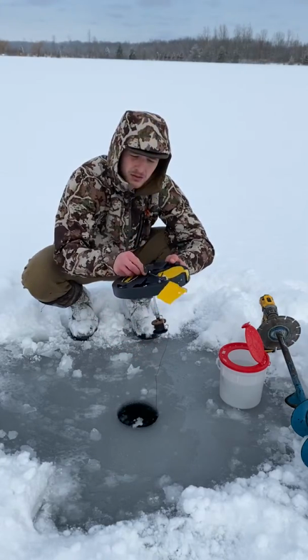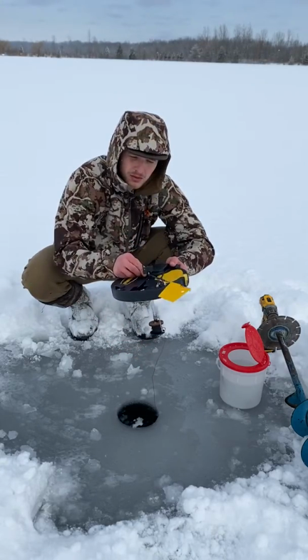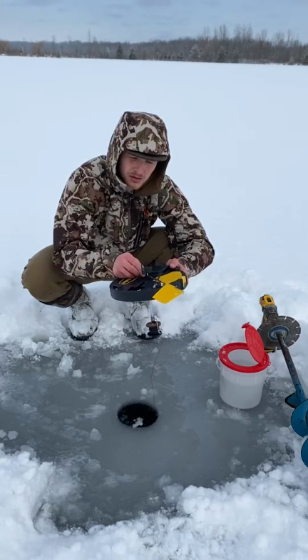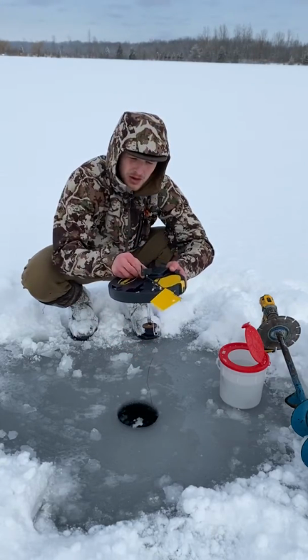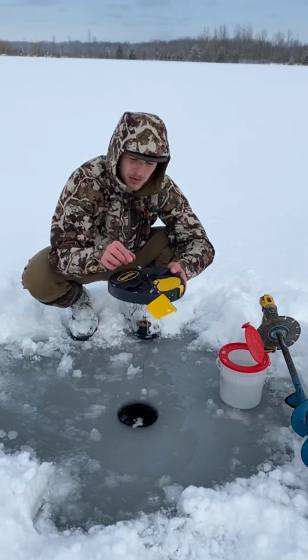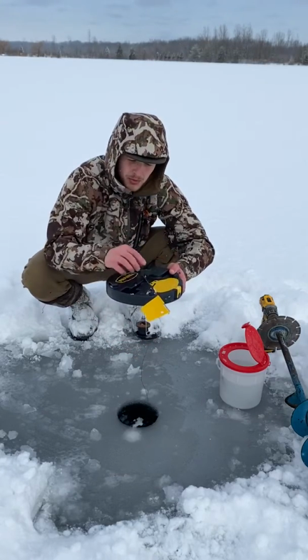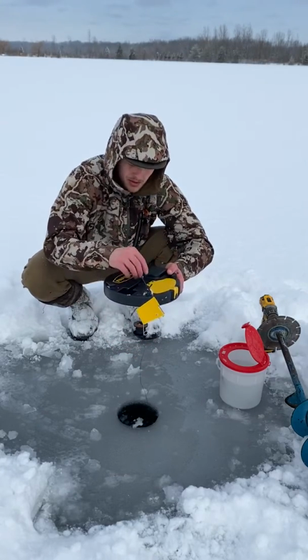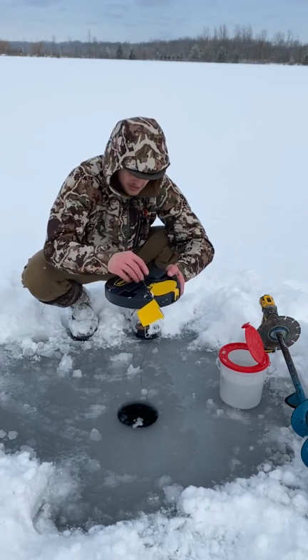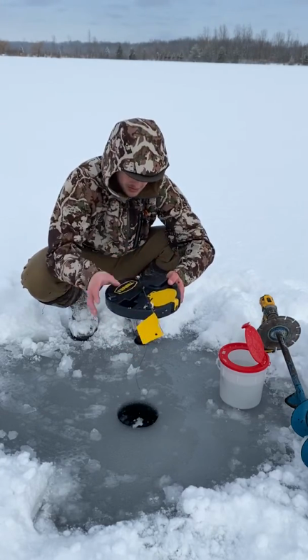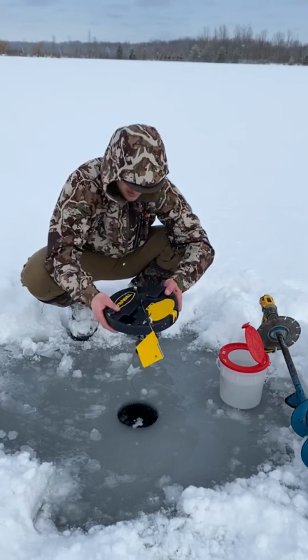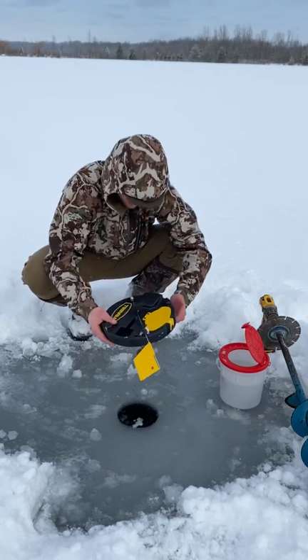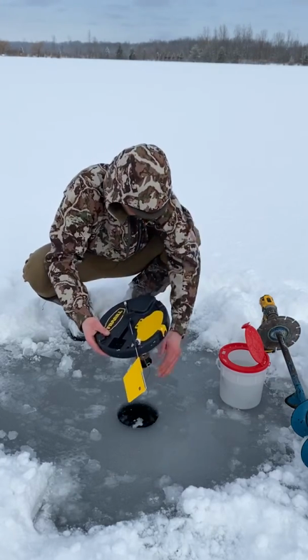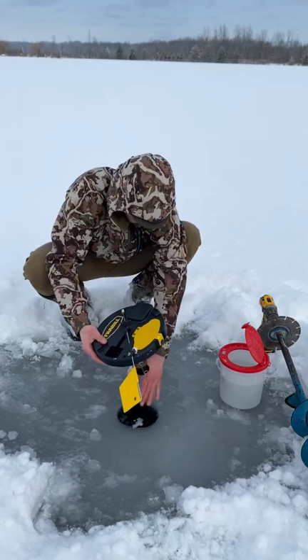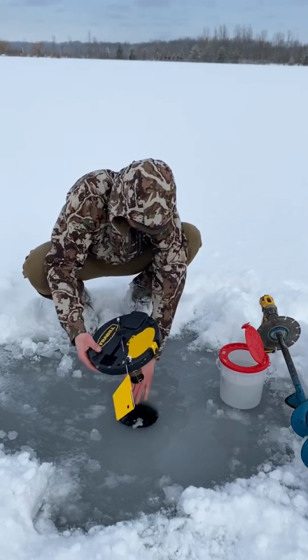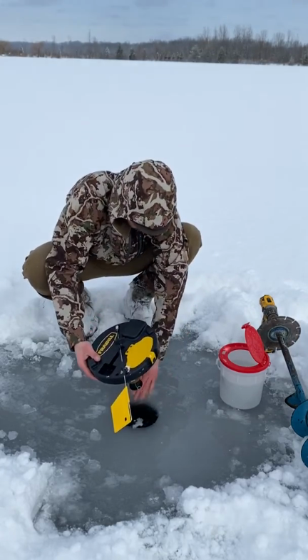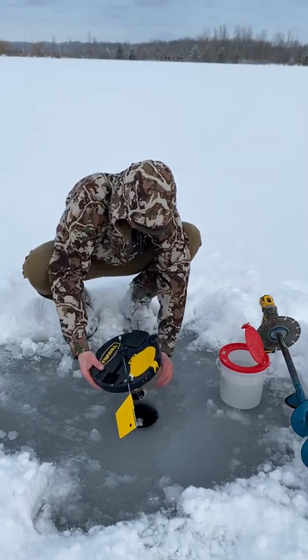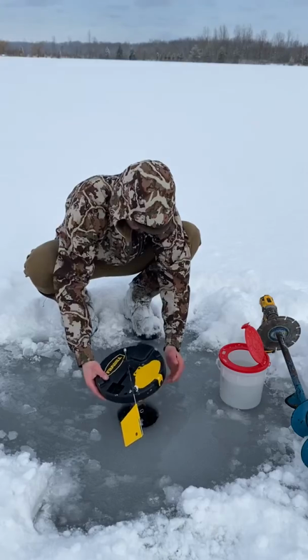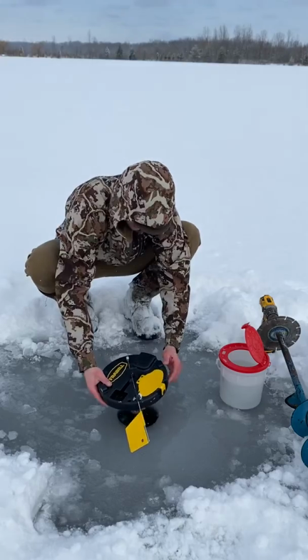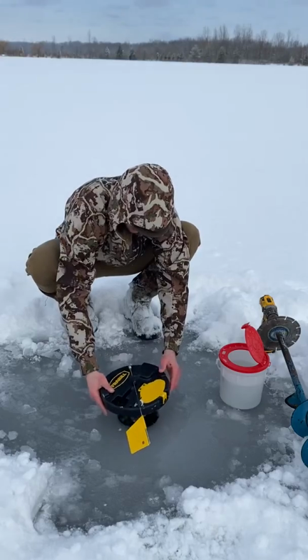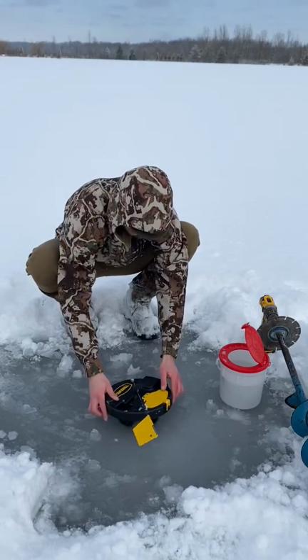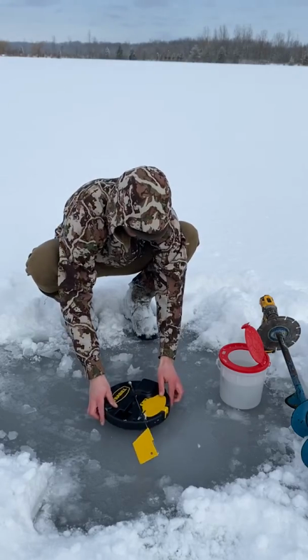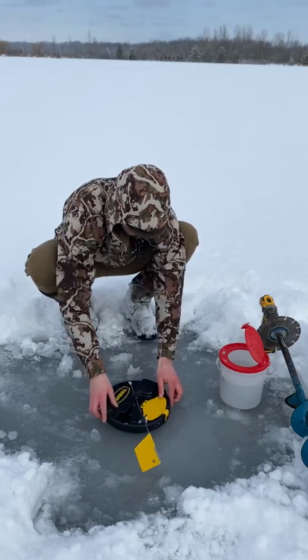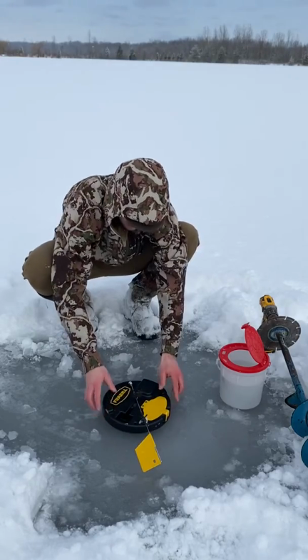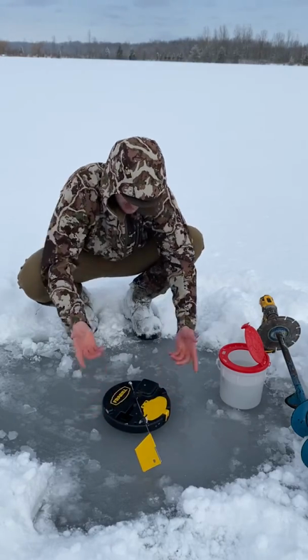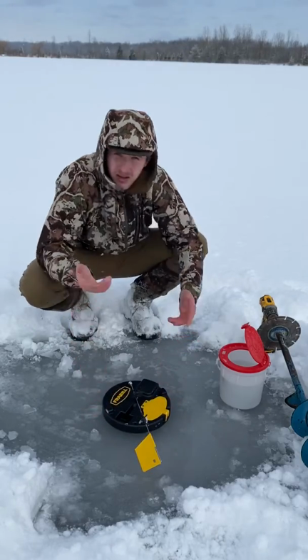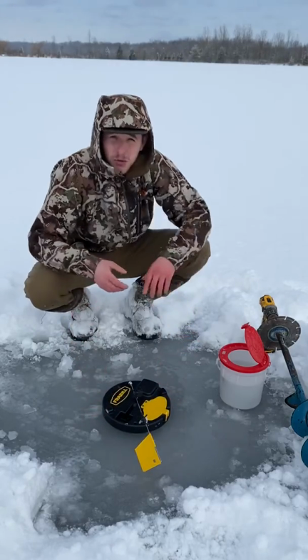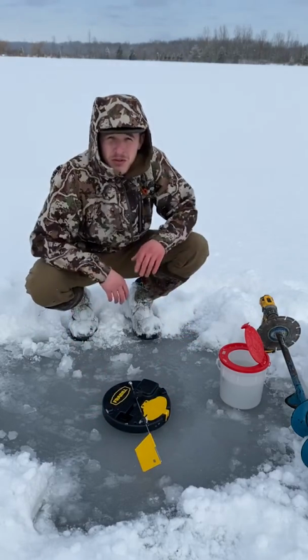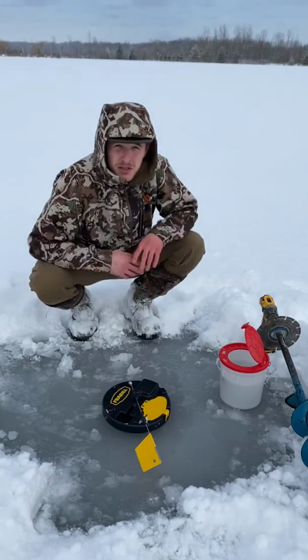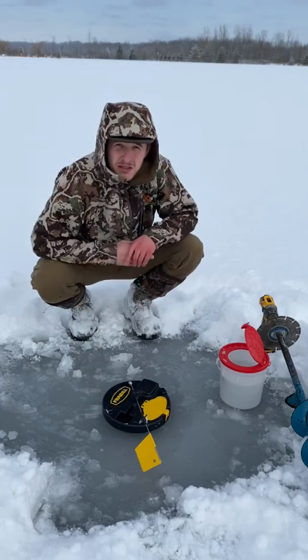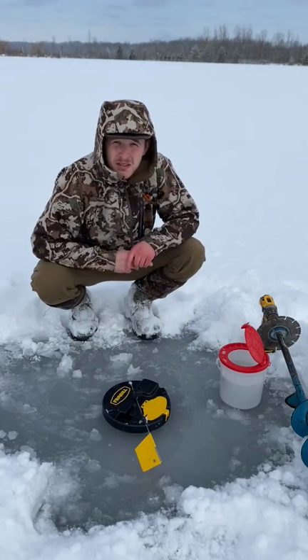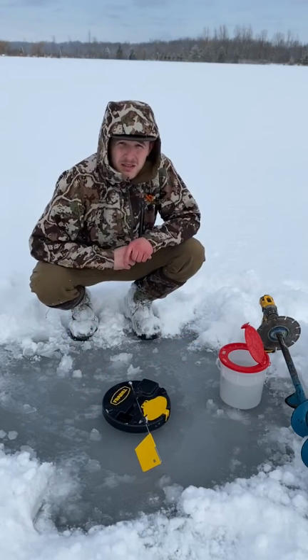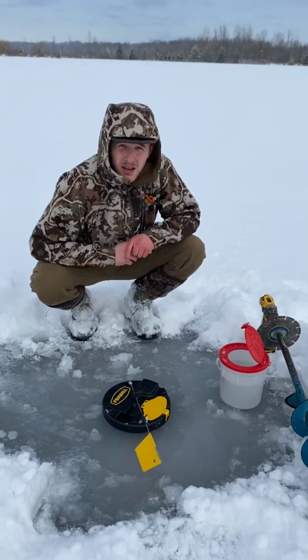So I'm going to put it on, put it right down in, and we're fishing. It's as easy as that.